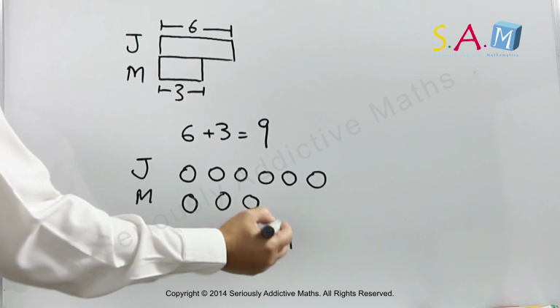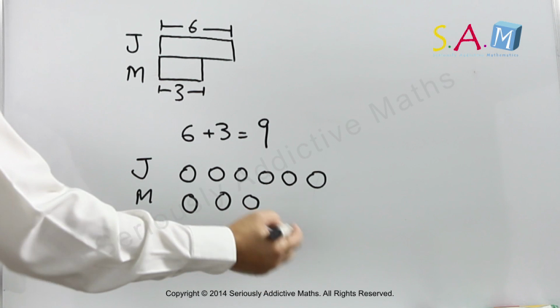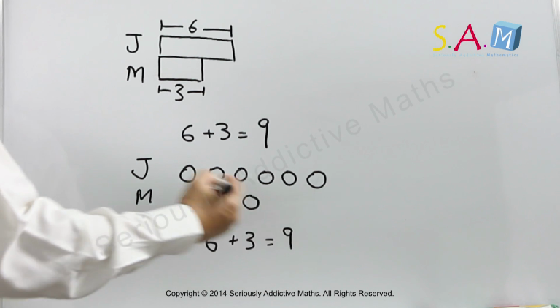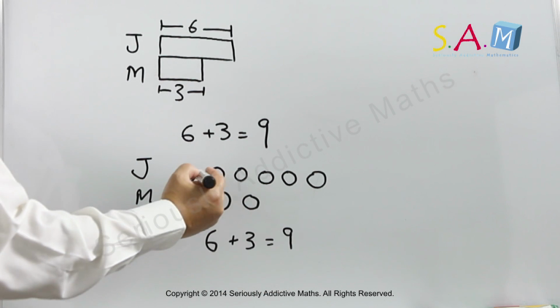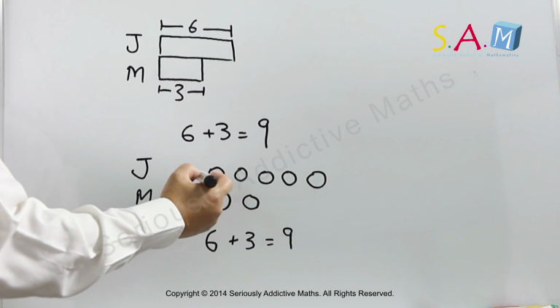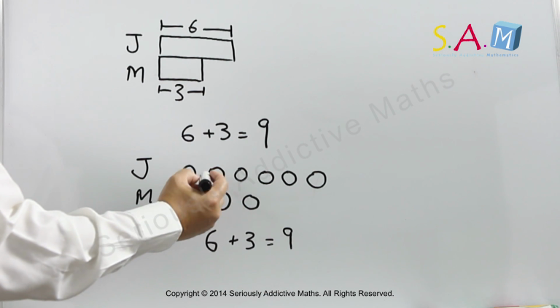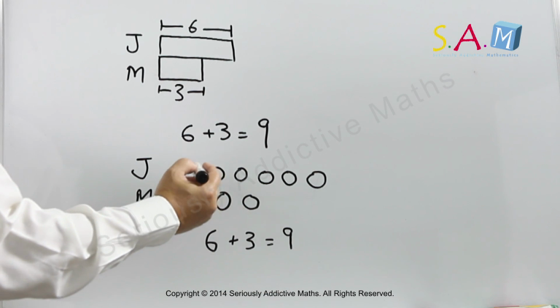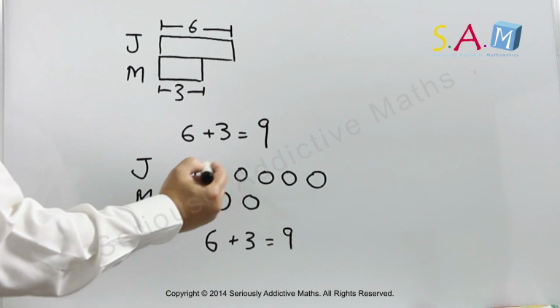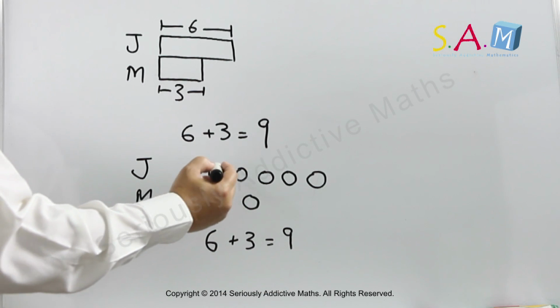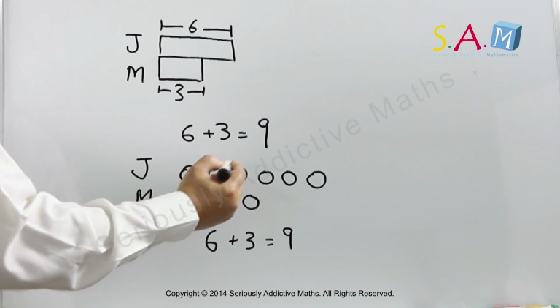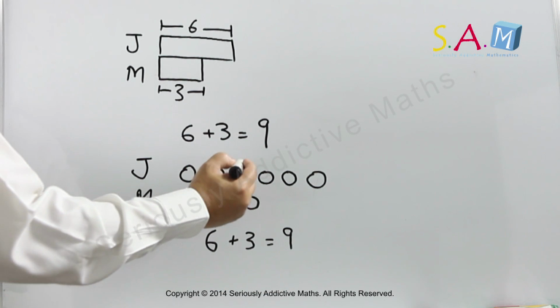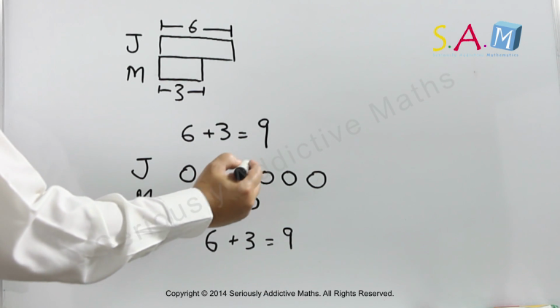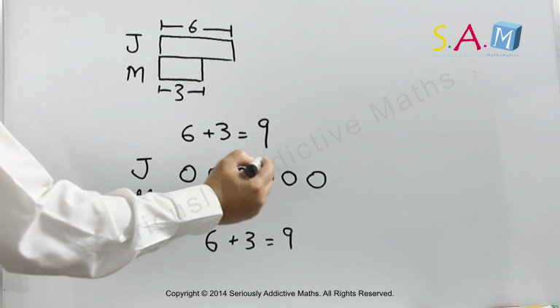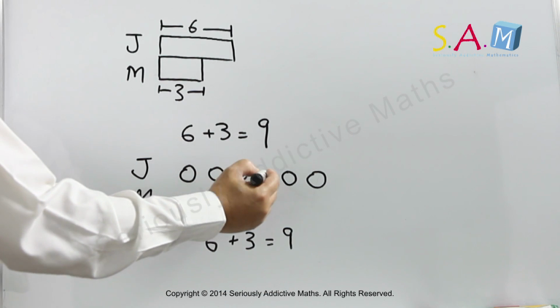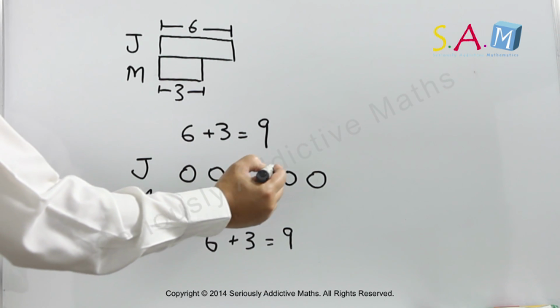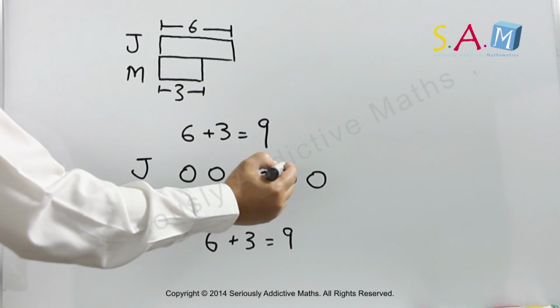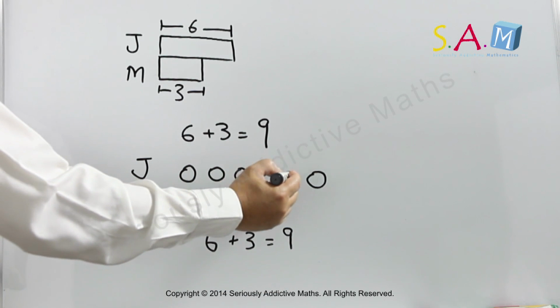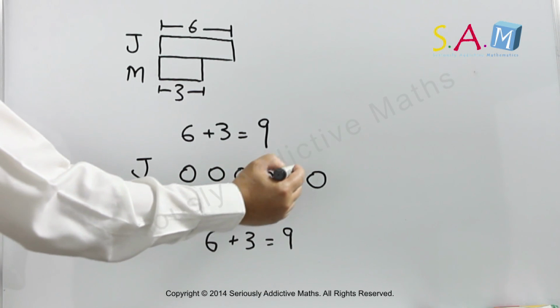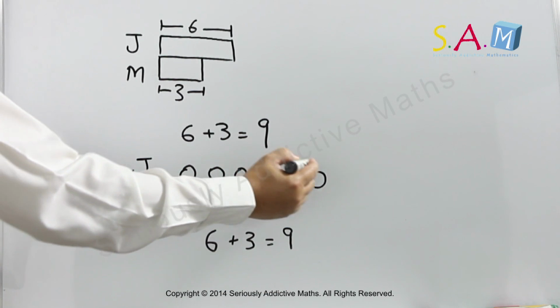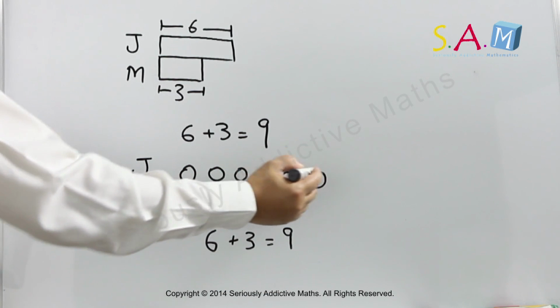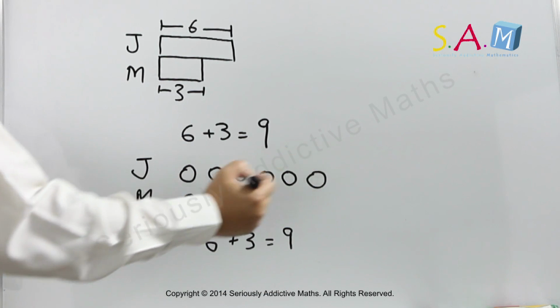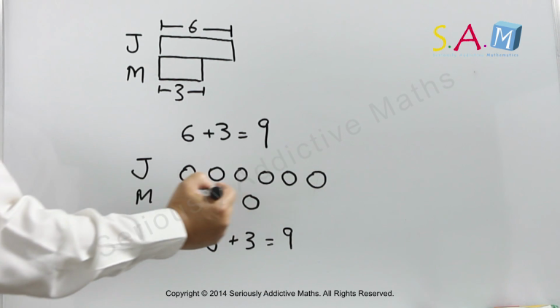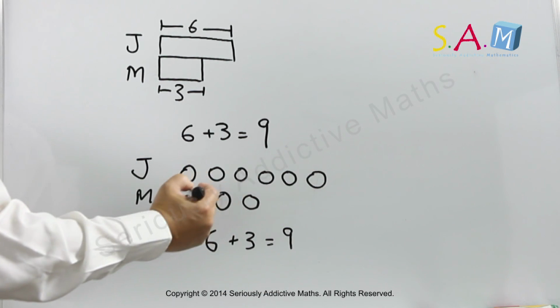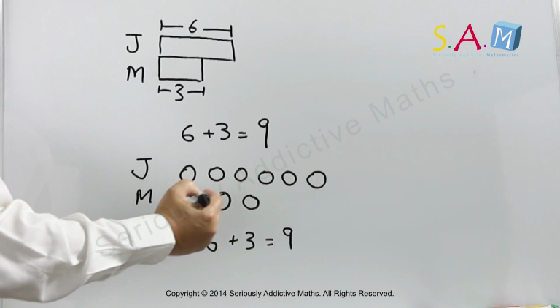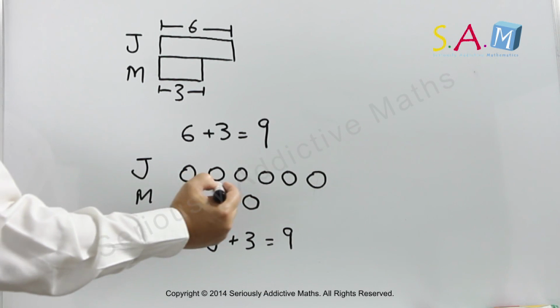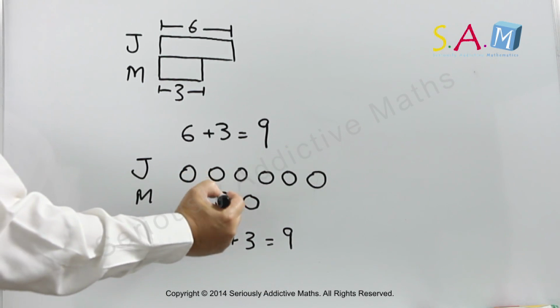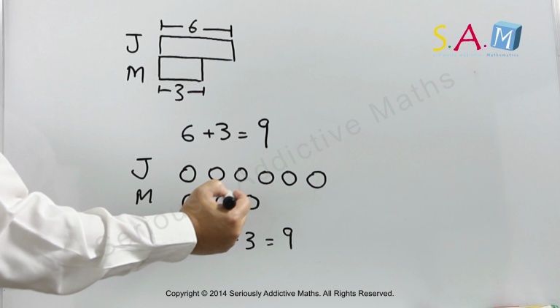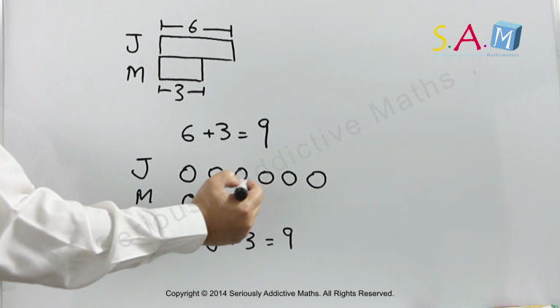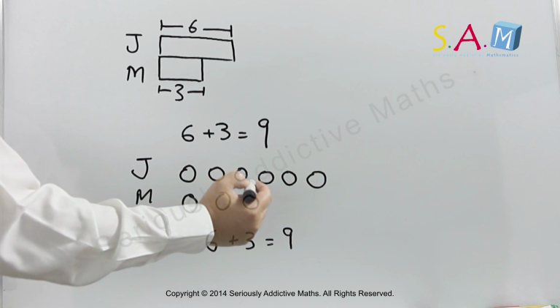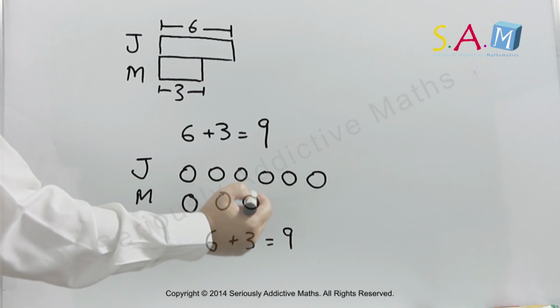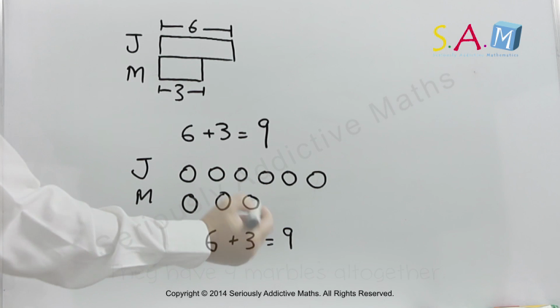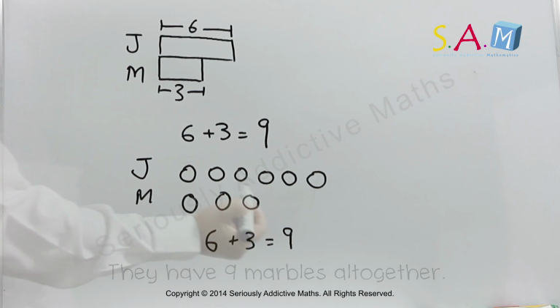Or simply just add them up: one, two, three, four, five, six, seven, eight, nine.